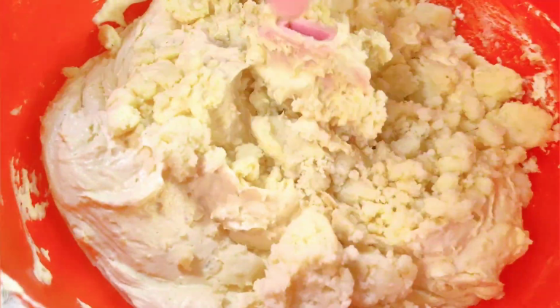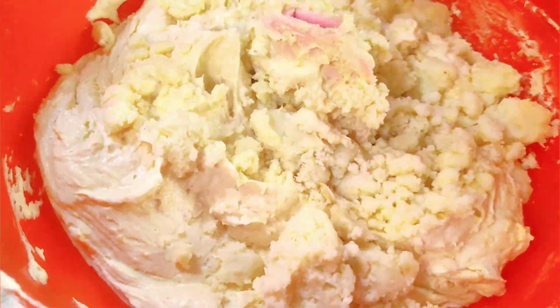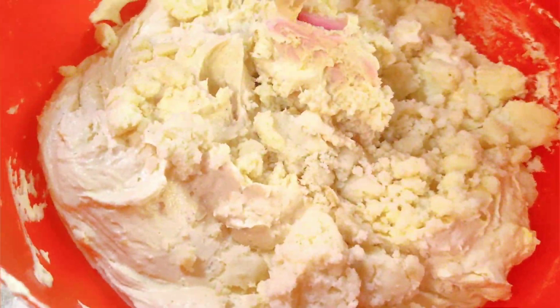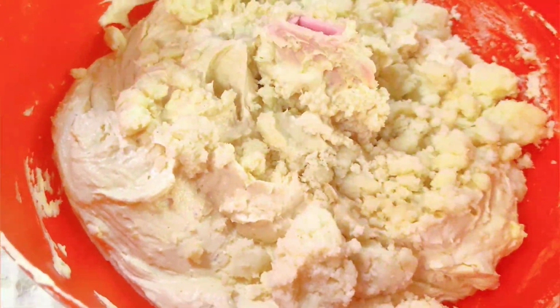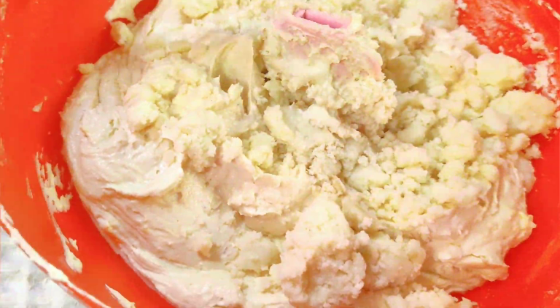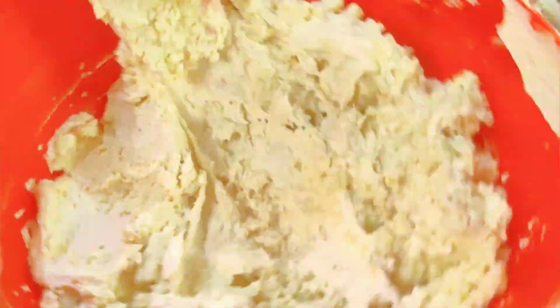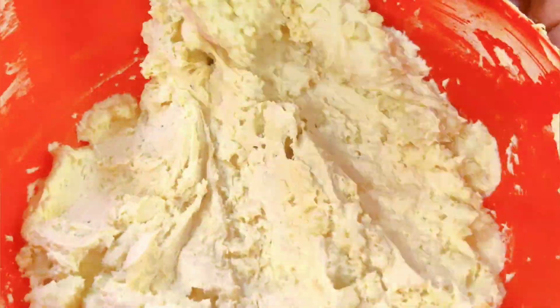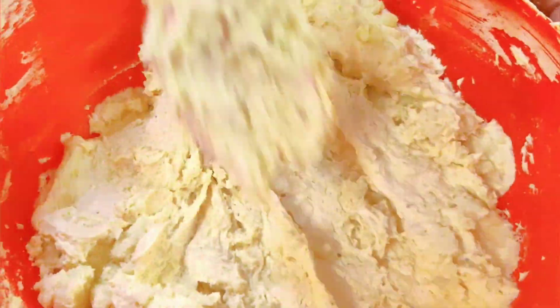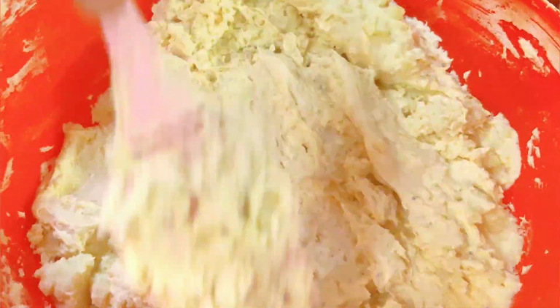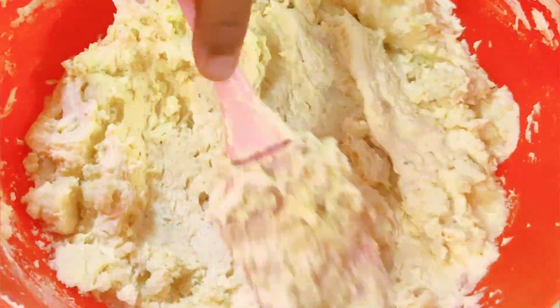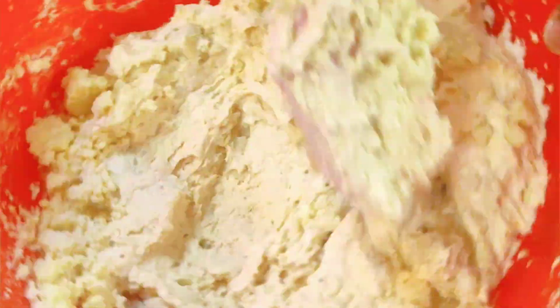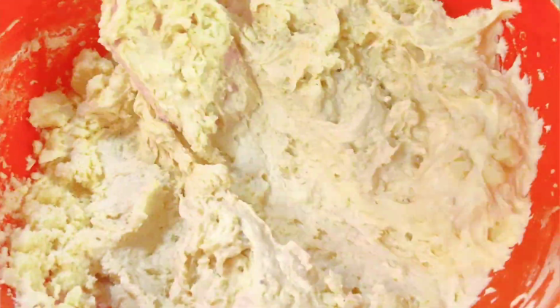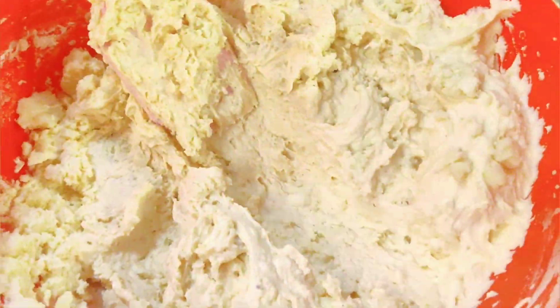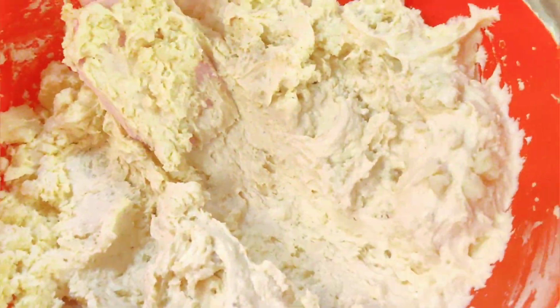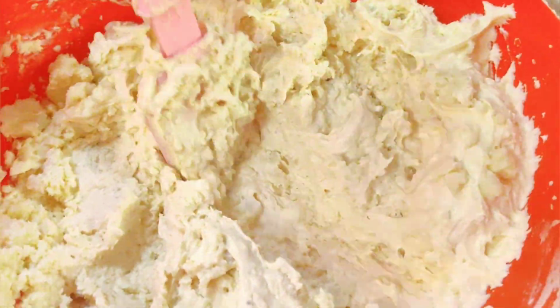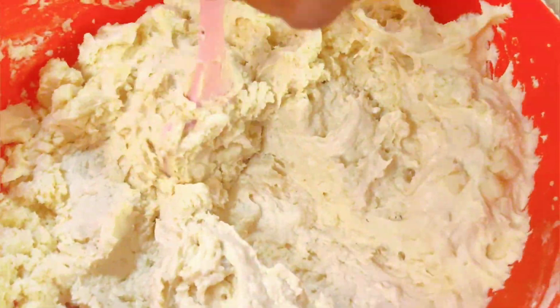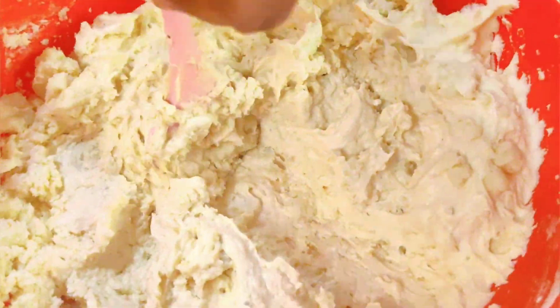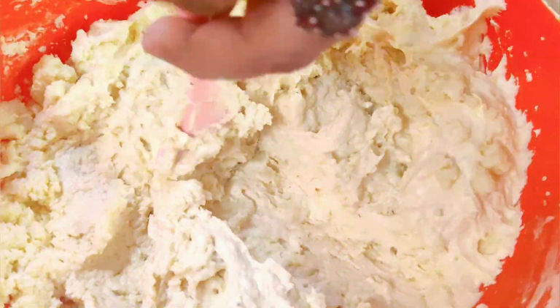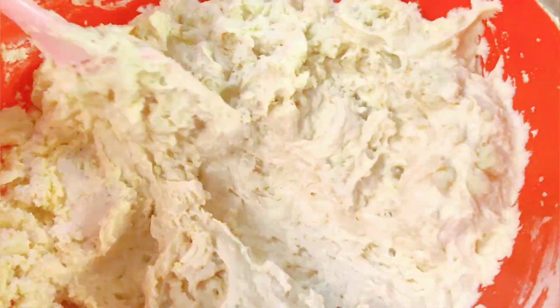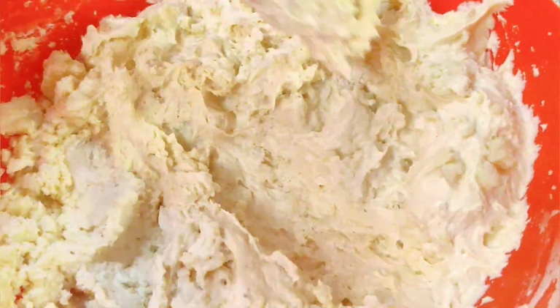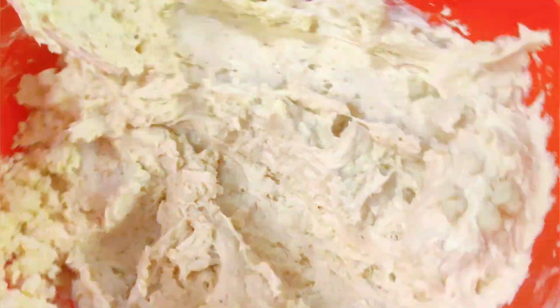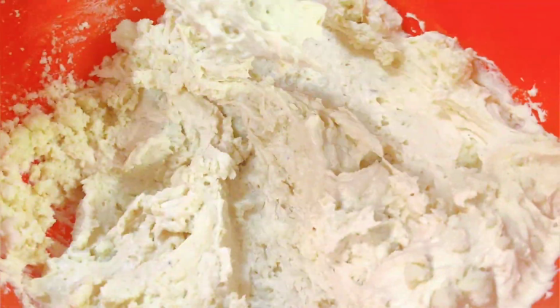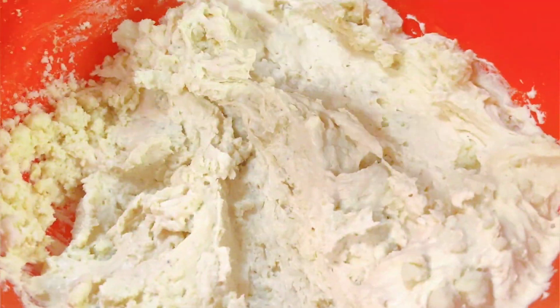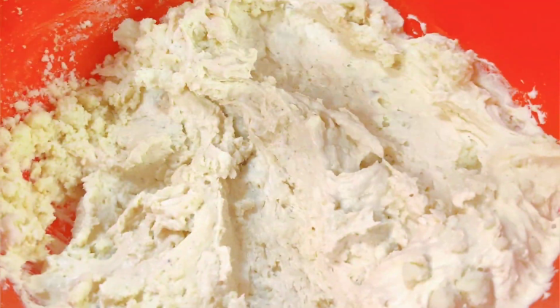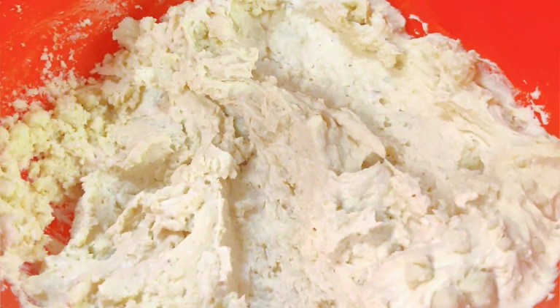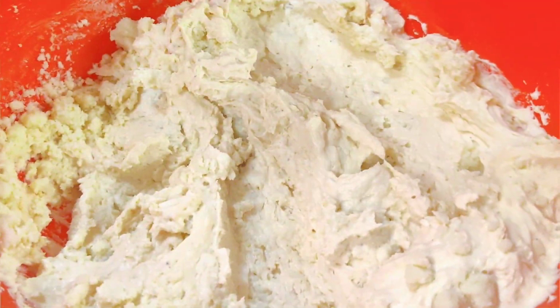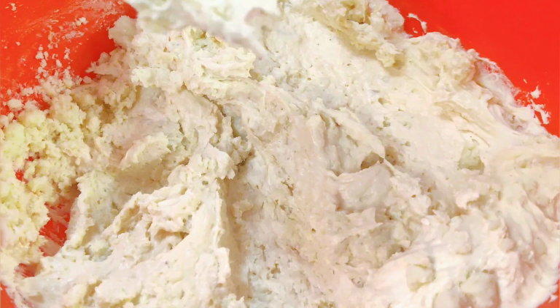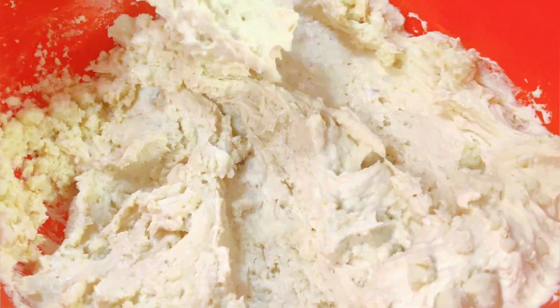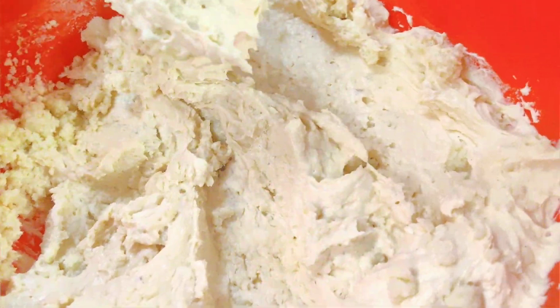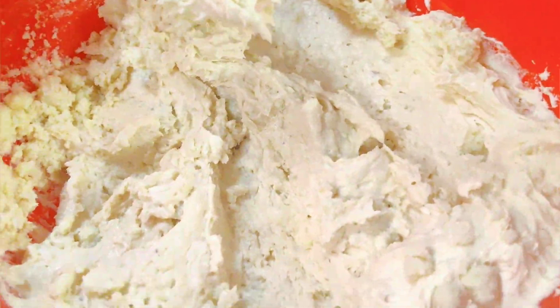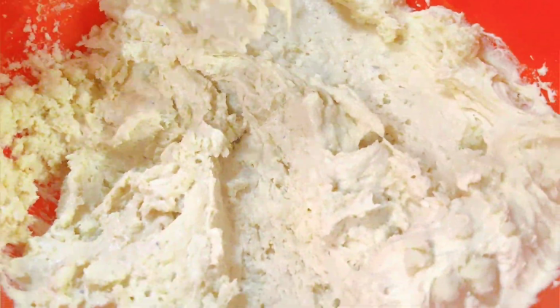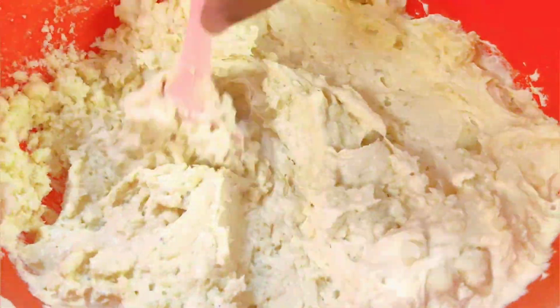Just fold the mawa into the batter. Don't mix it — just fold it in gently.